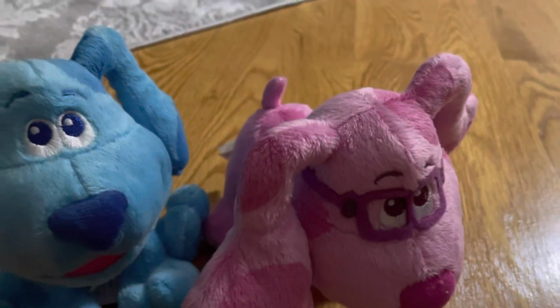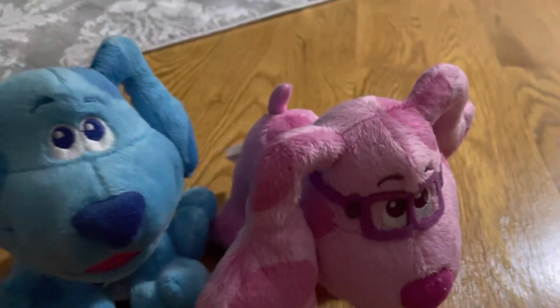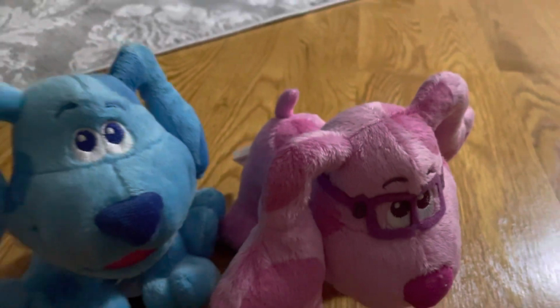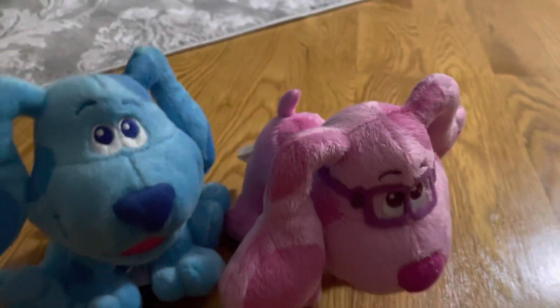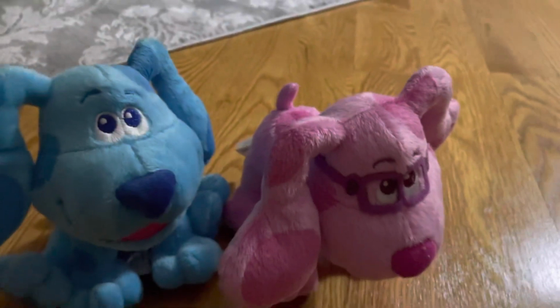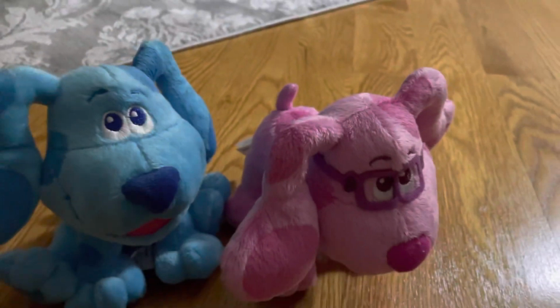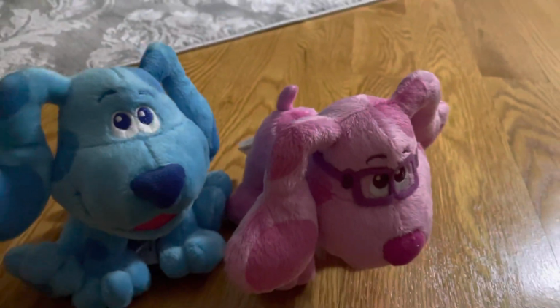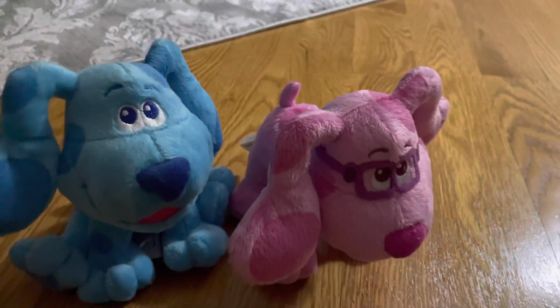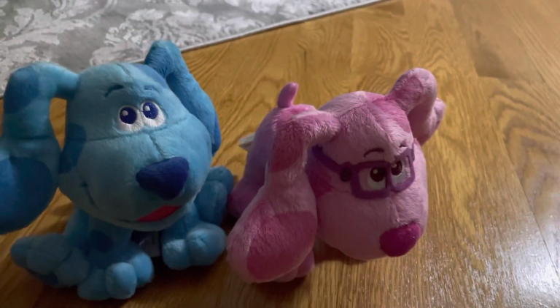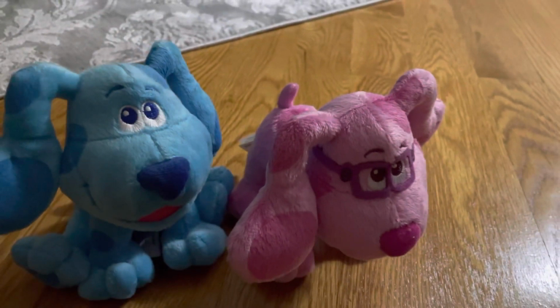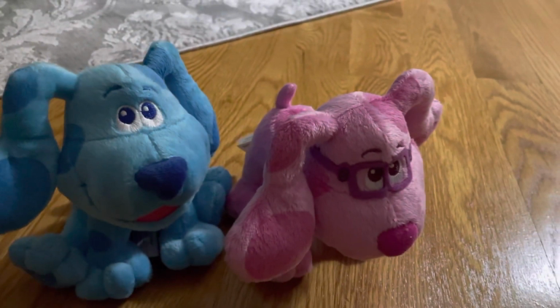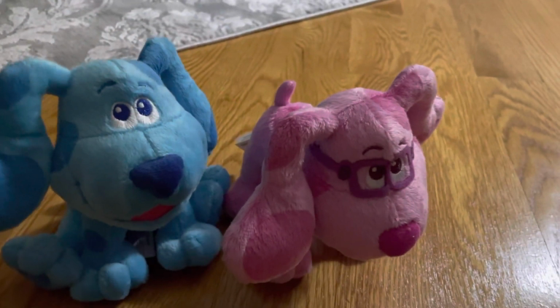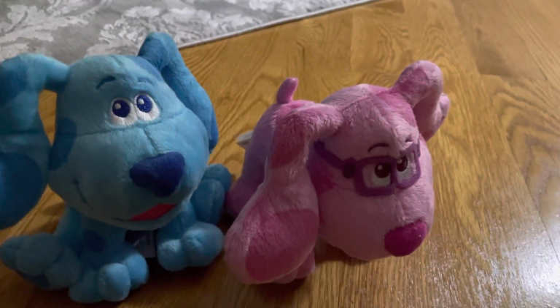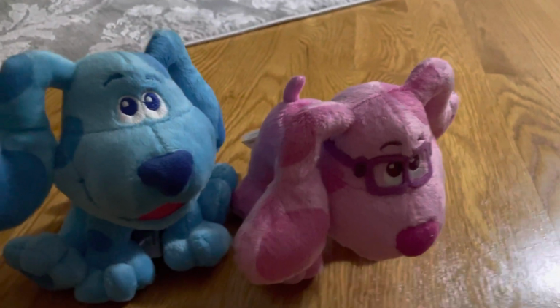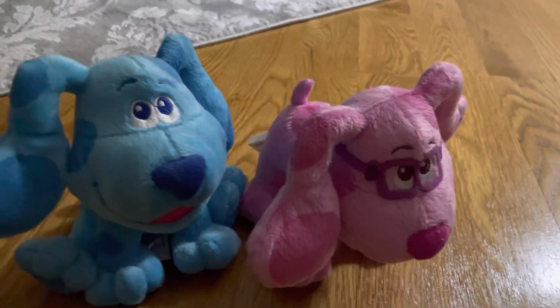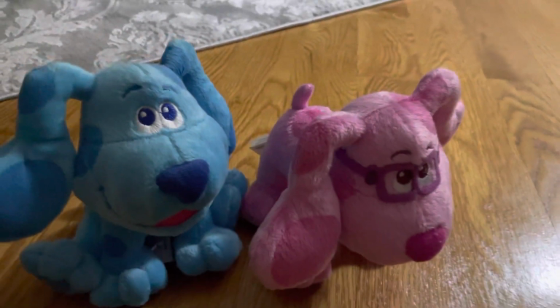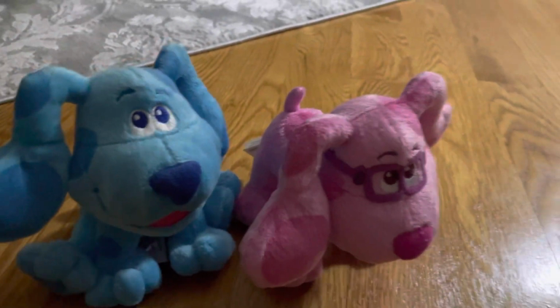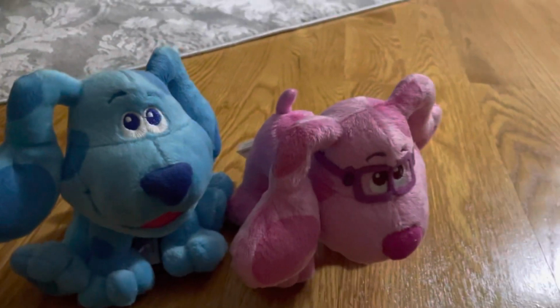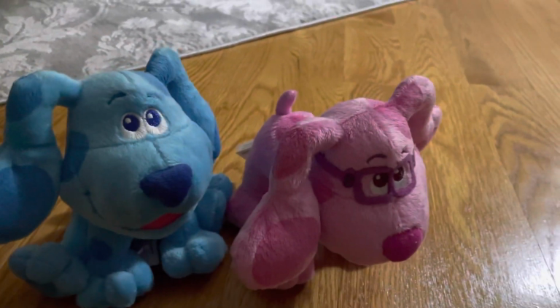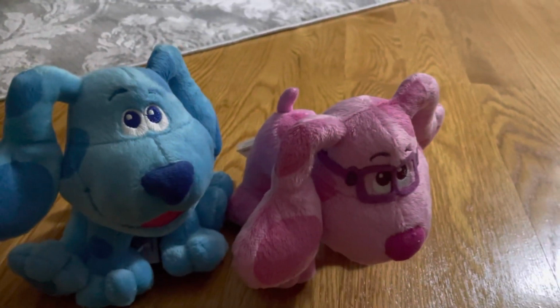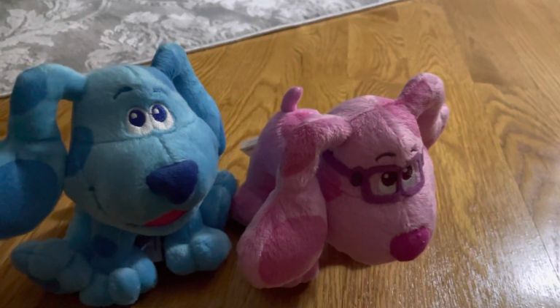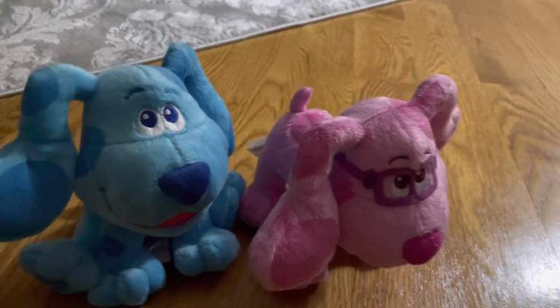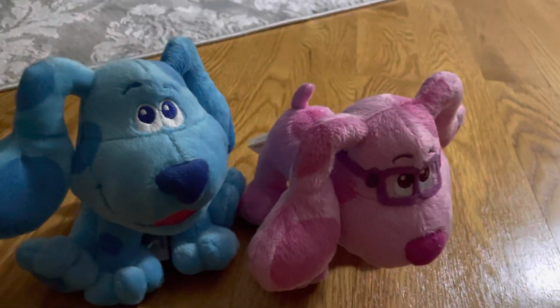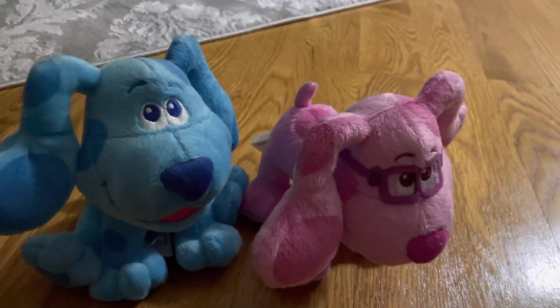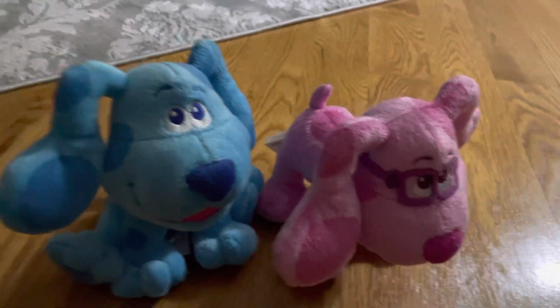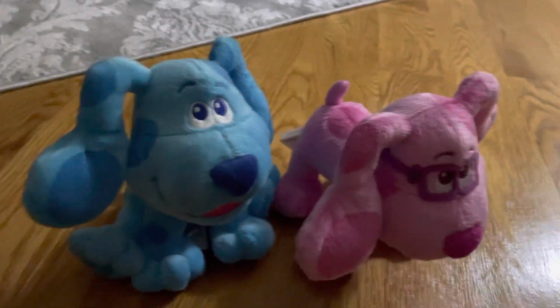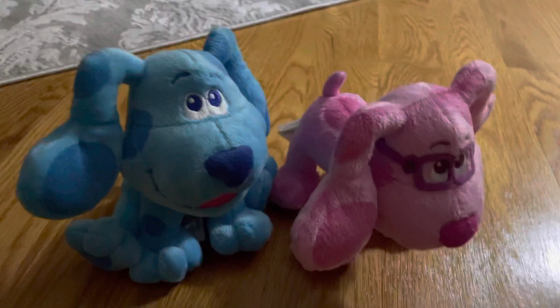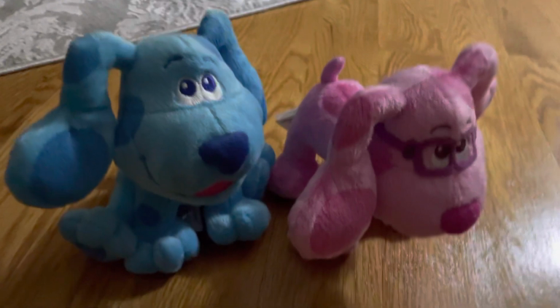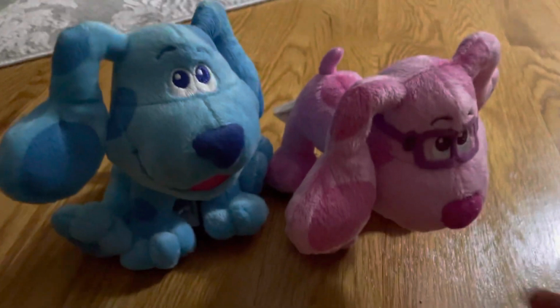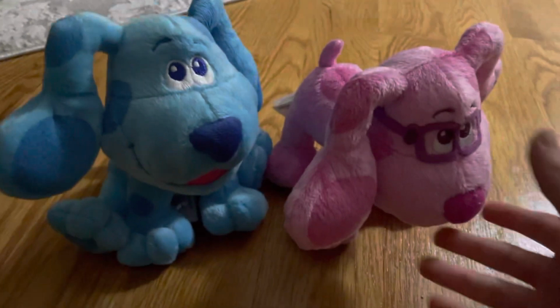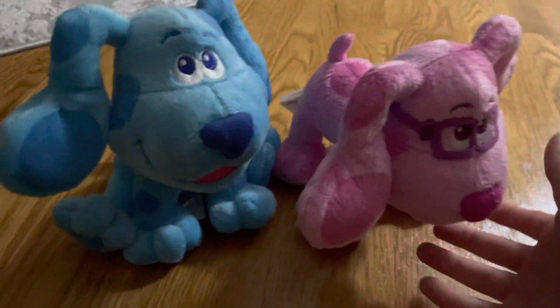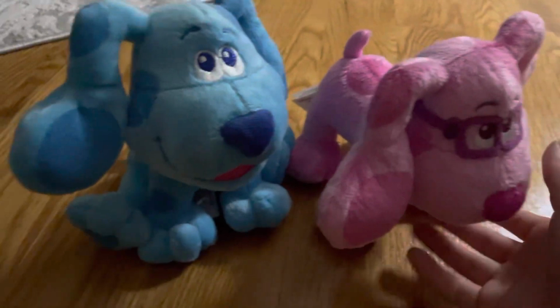Welcome guys to another Mr. Plush video. Today we will be doing a Blue Clues plush review. Let's start here.